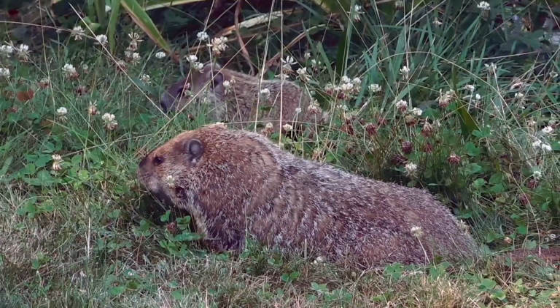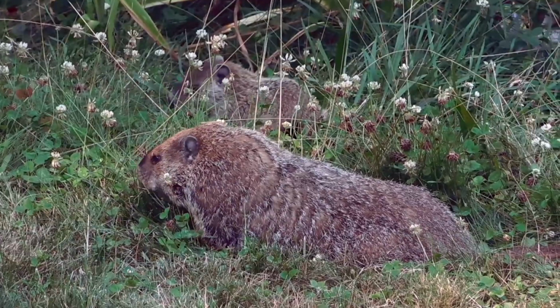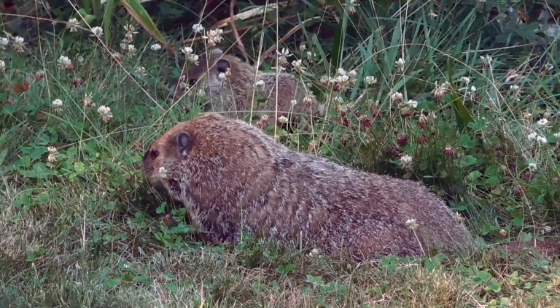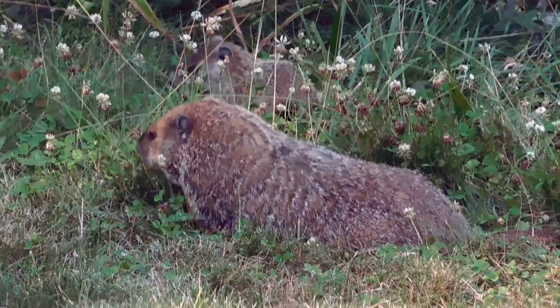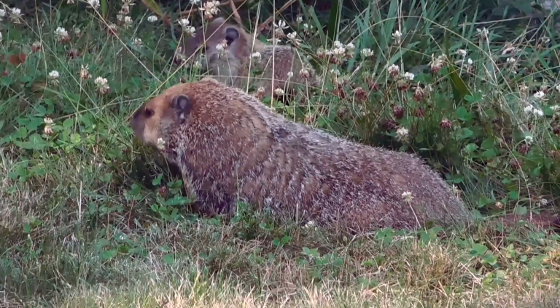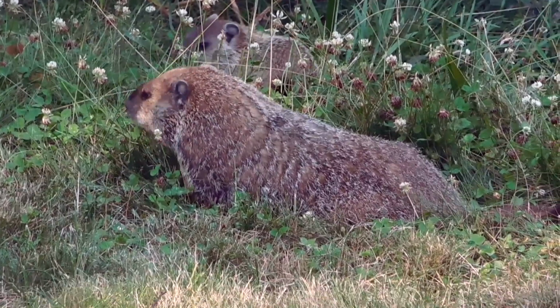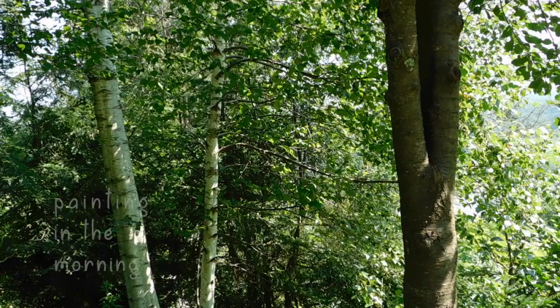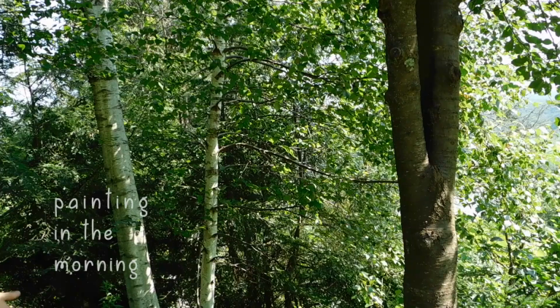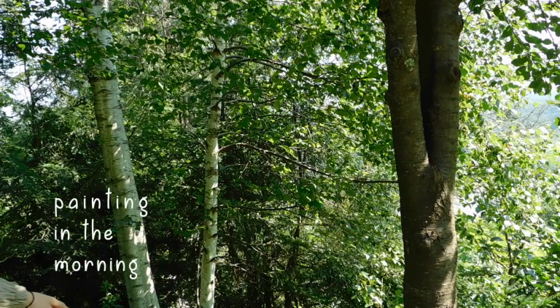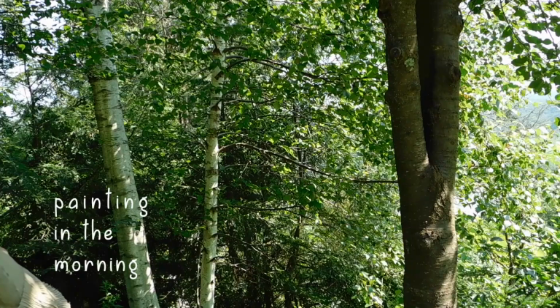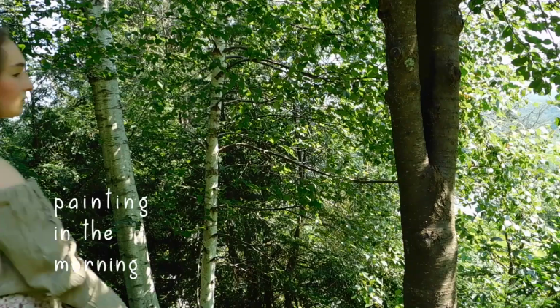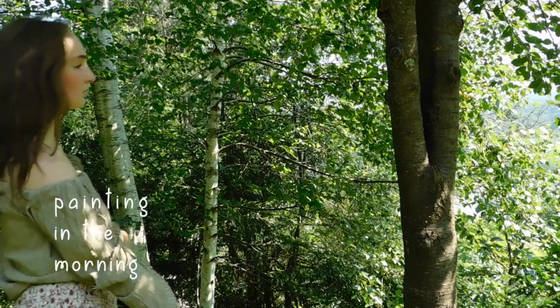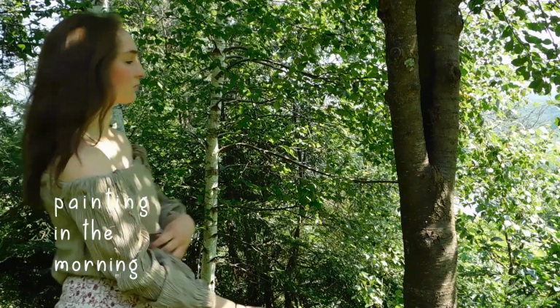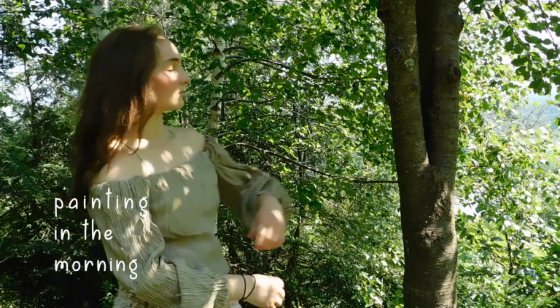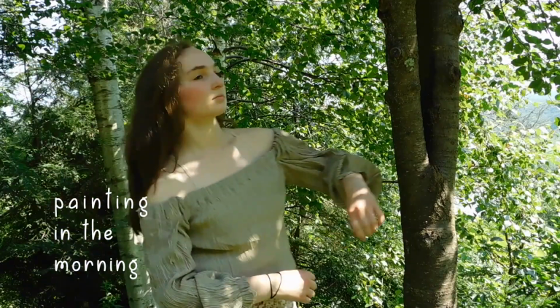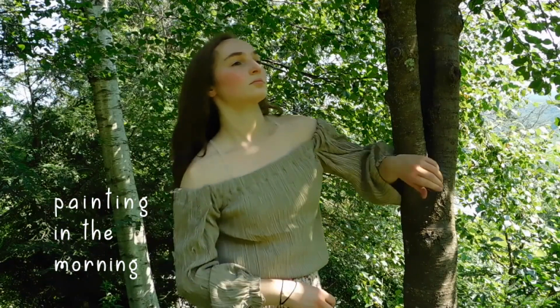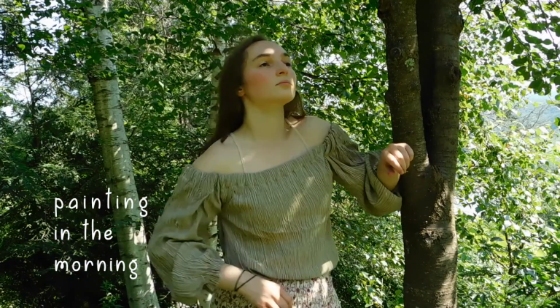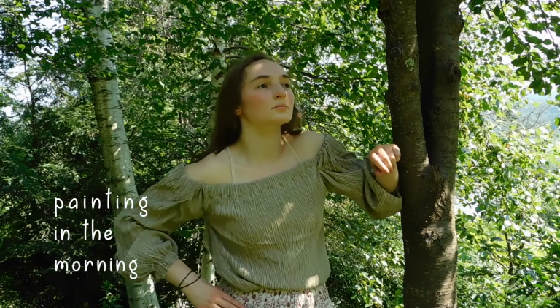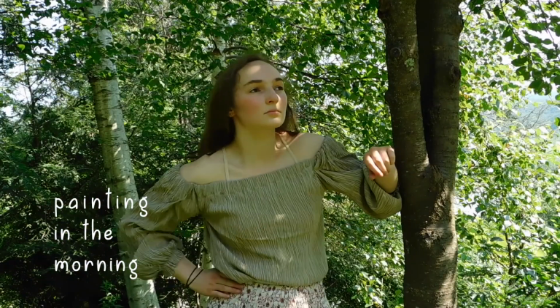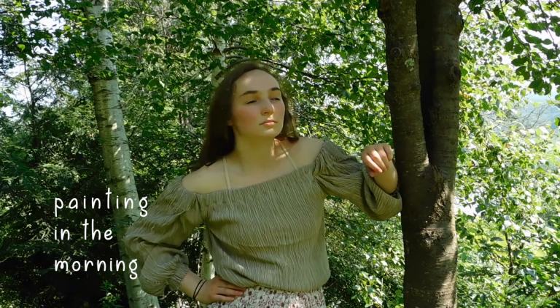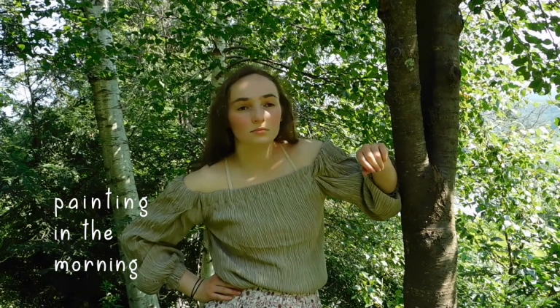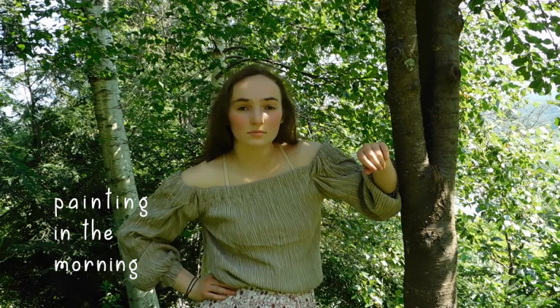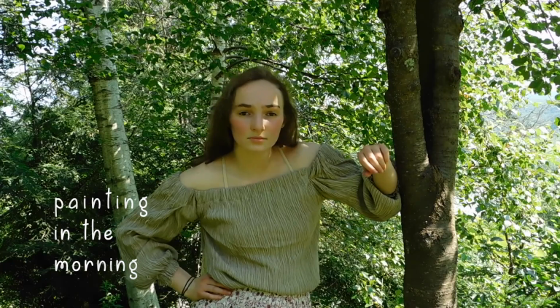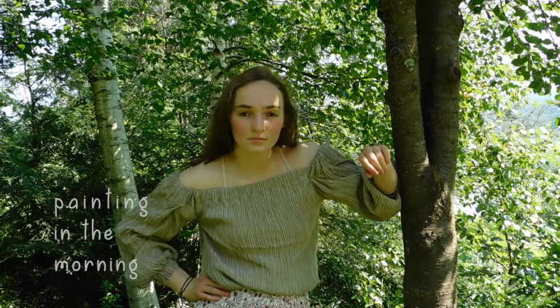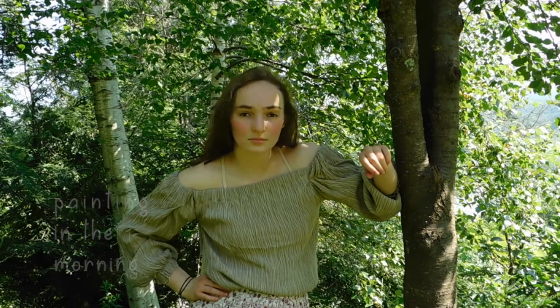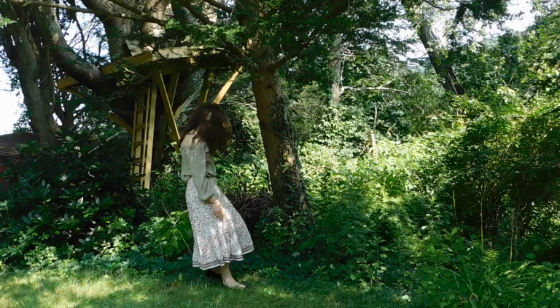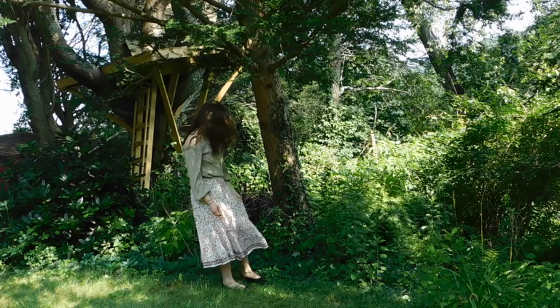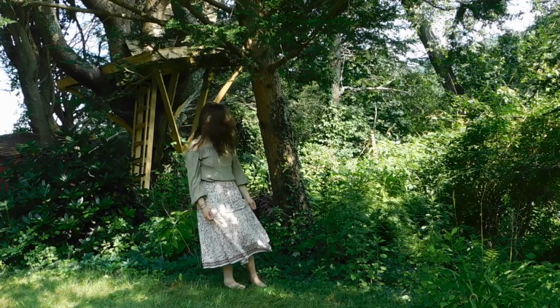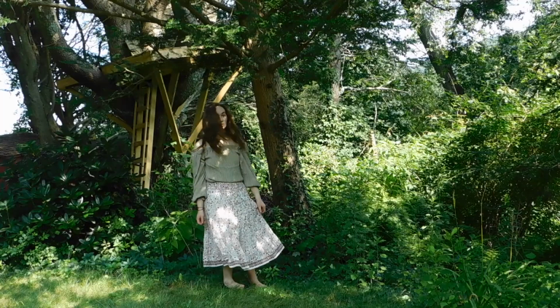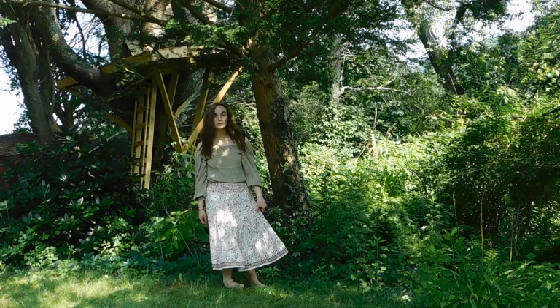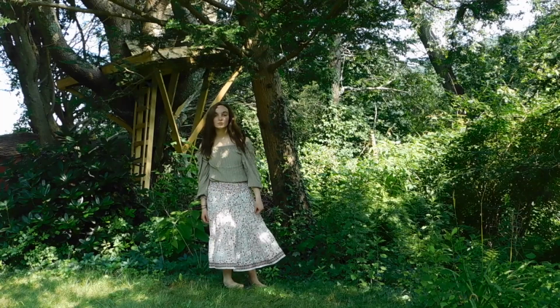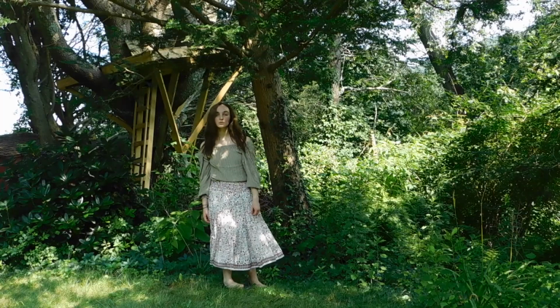Here is Painting in the Morning. It's just the off-the-shoulder top with the floral patterned skirt.